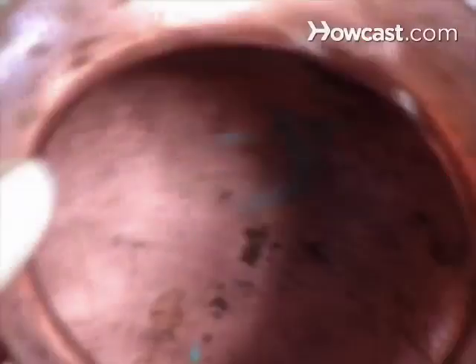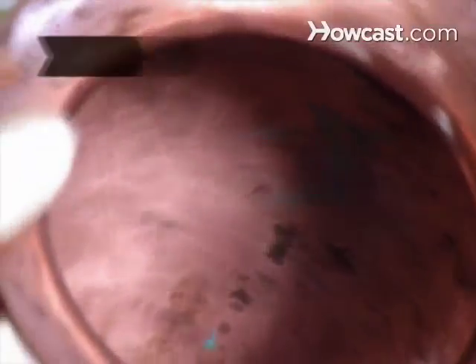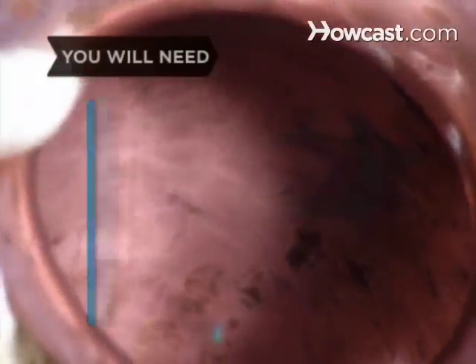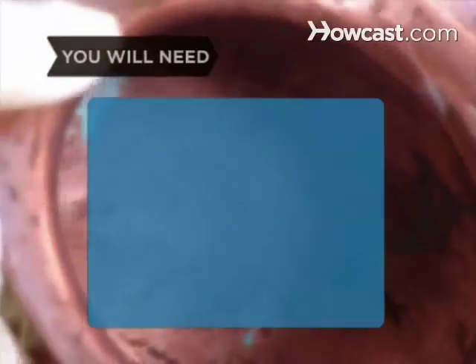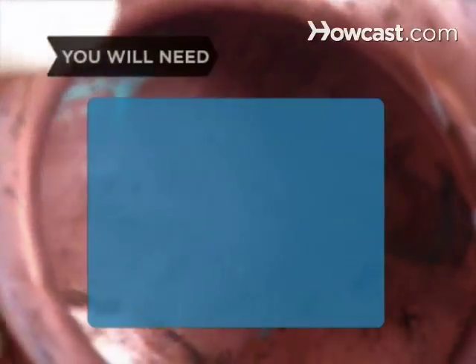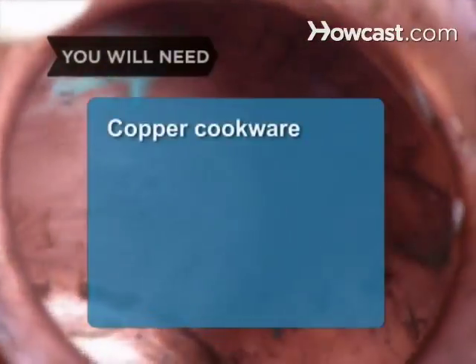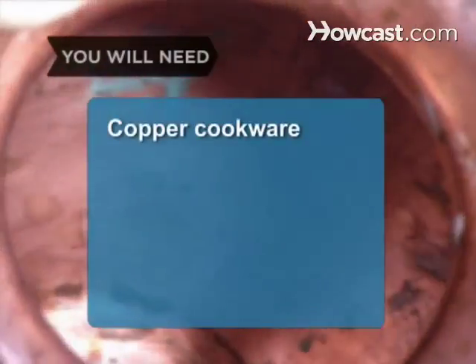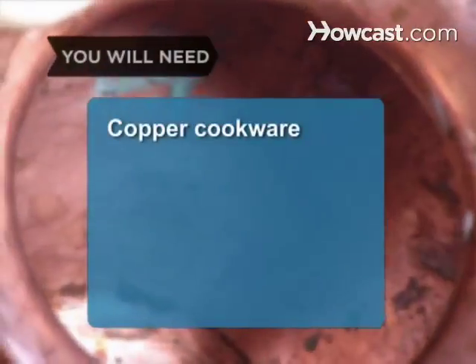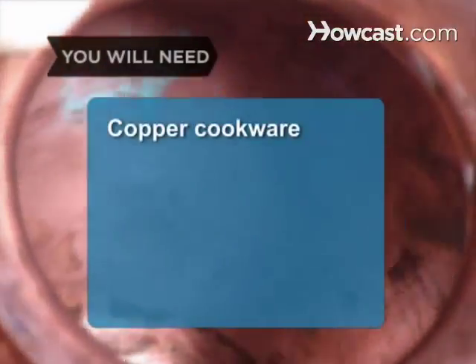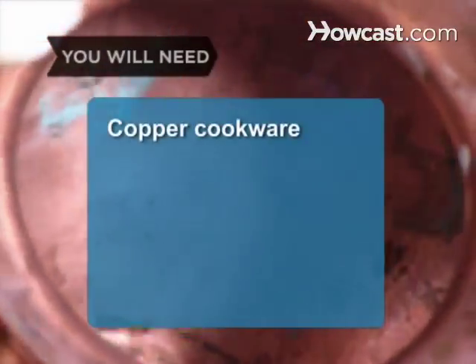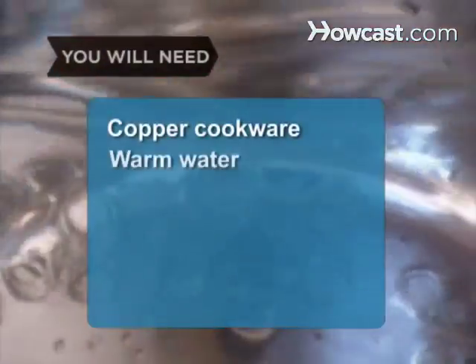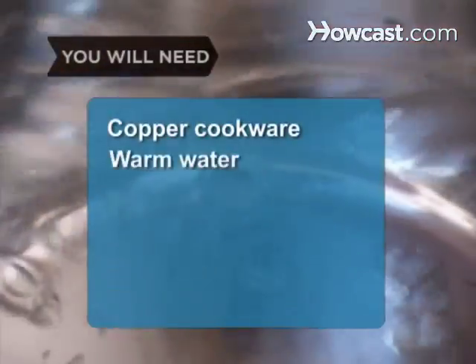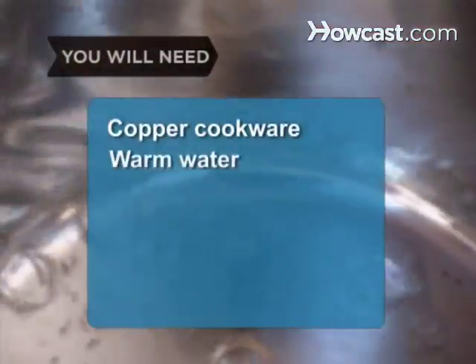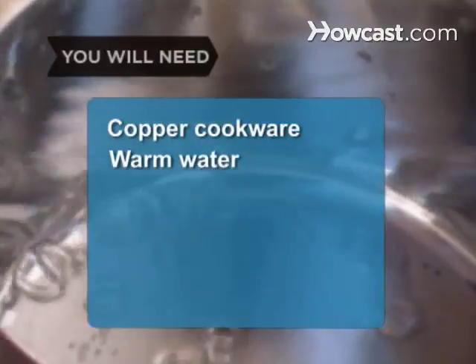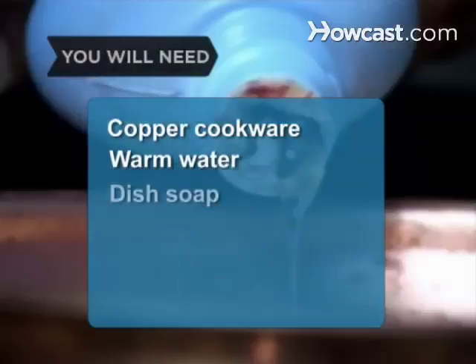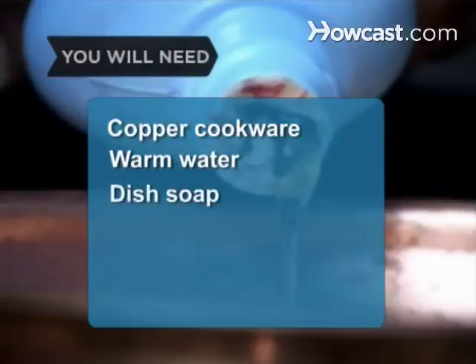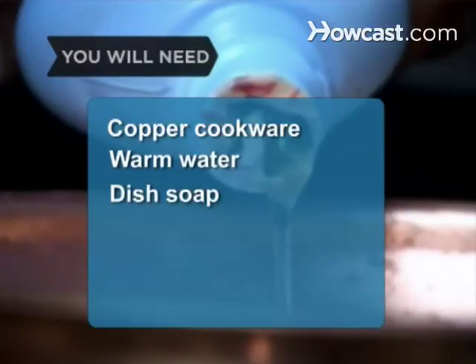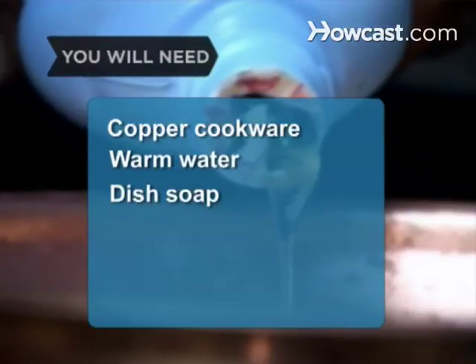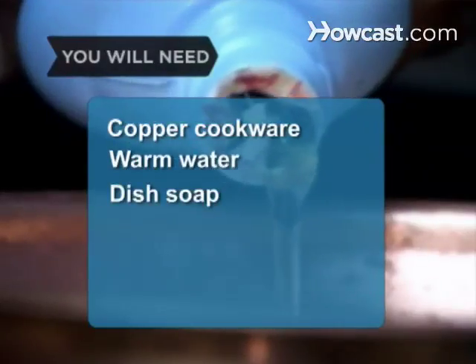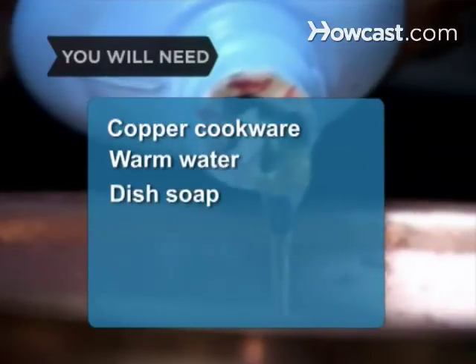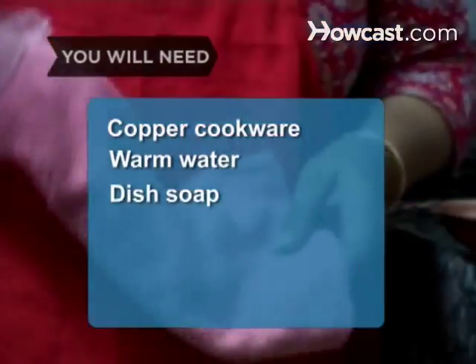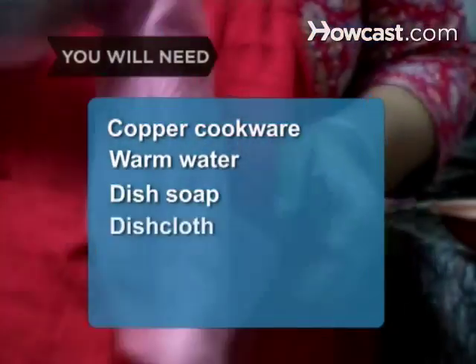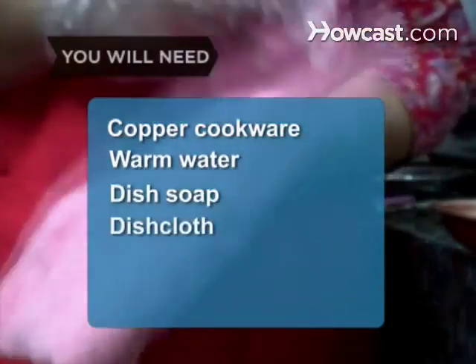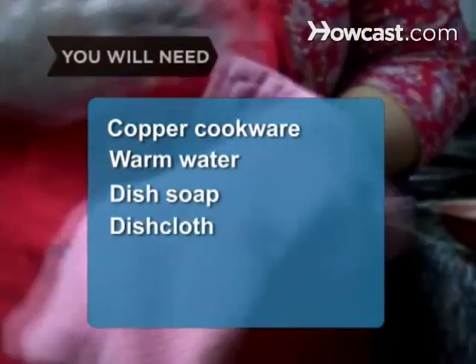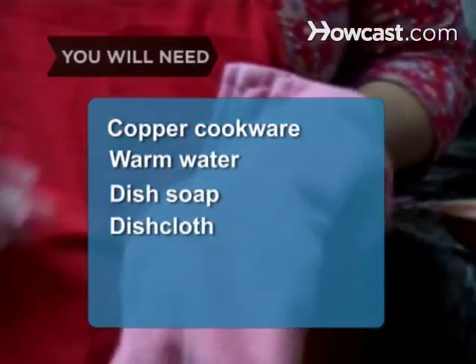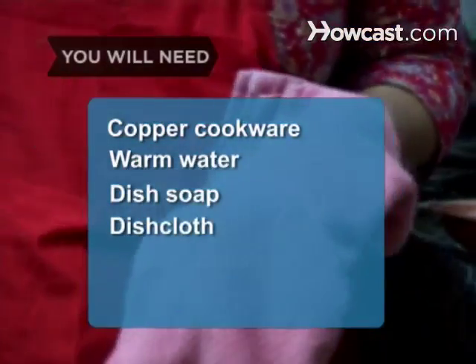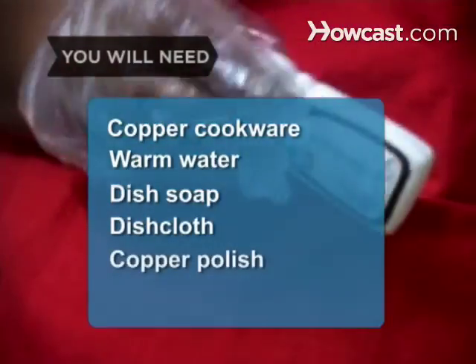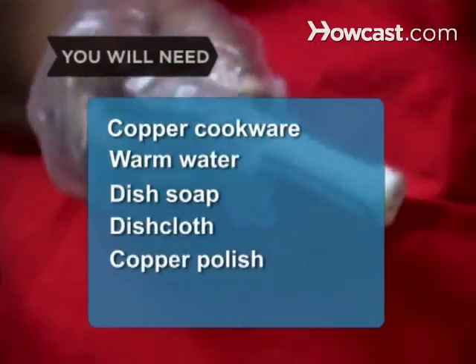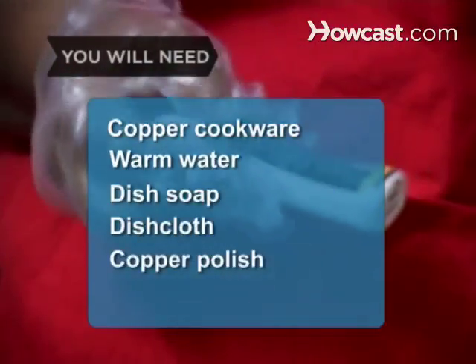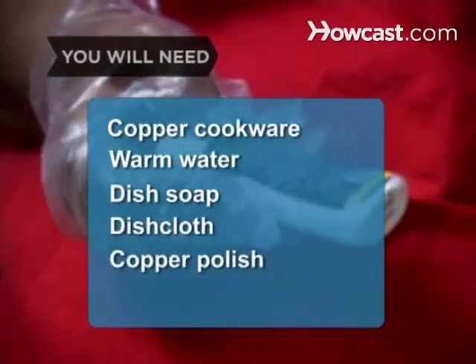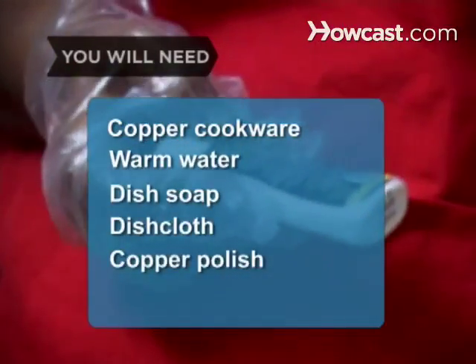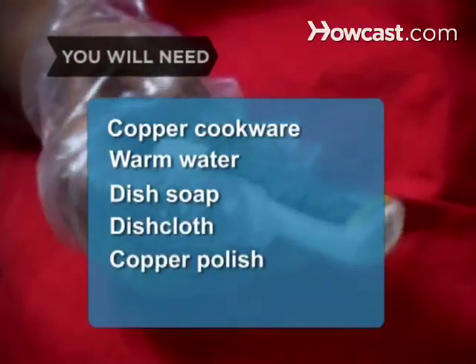You will need copper cookware, warm water, dishwashing soap, a dishcloth, and copper polish.